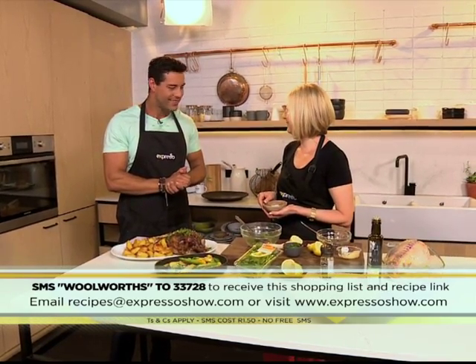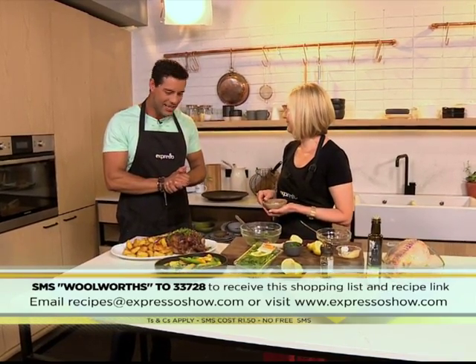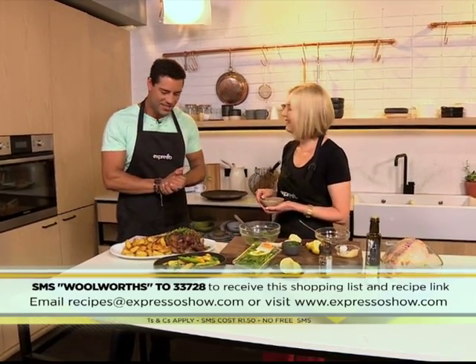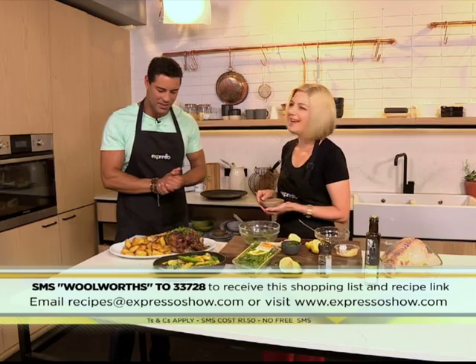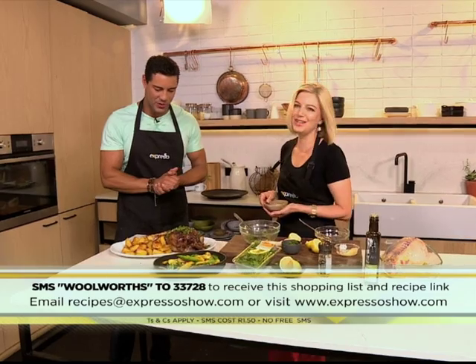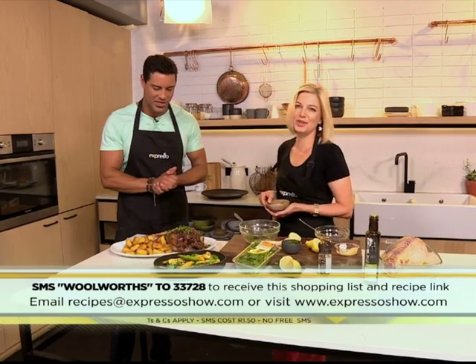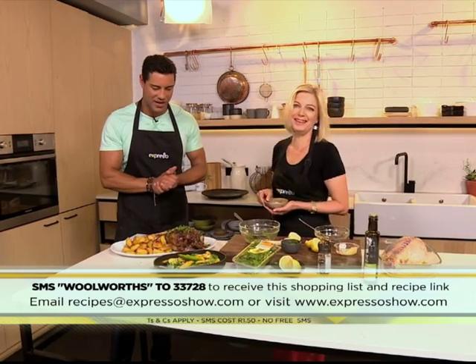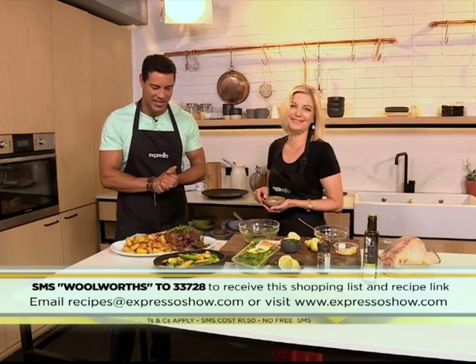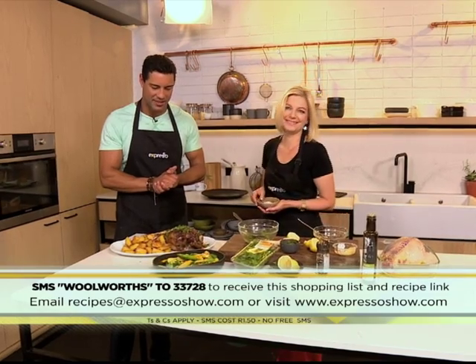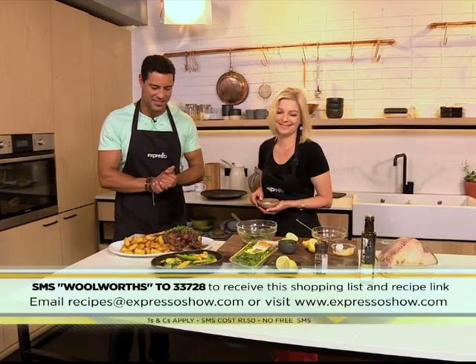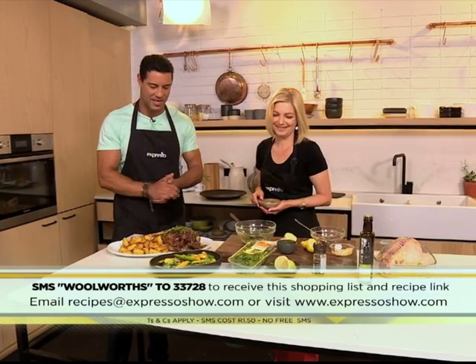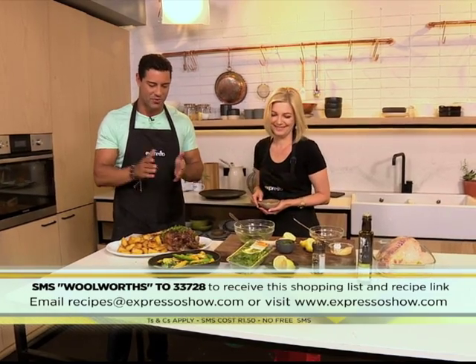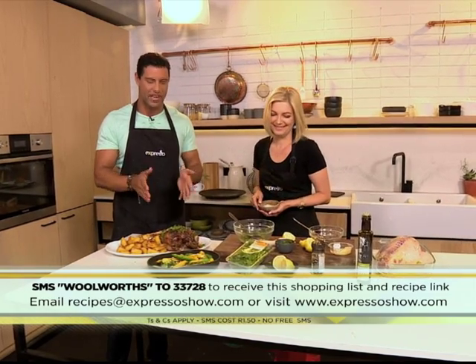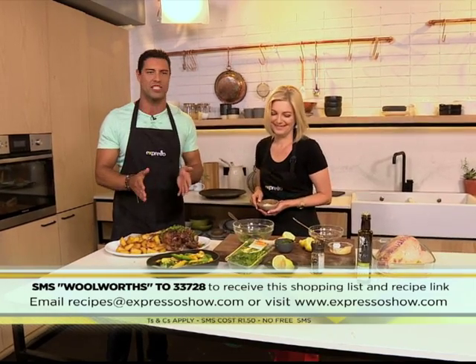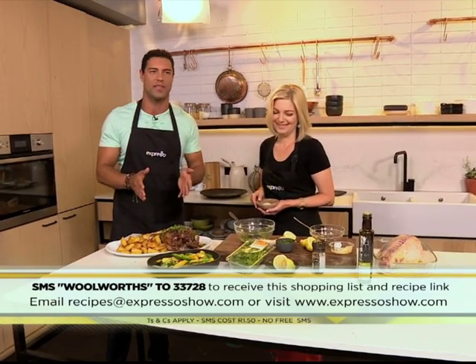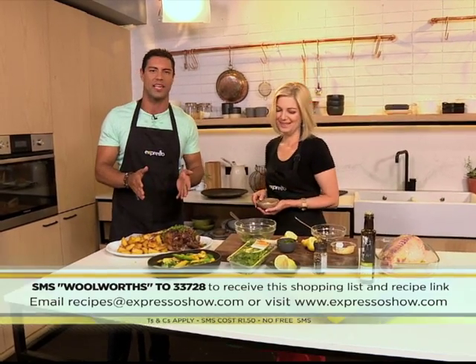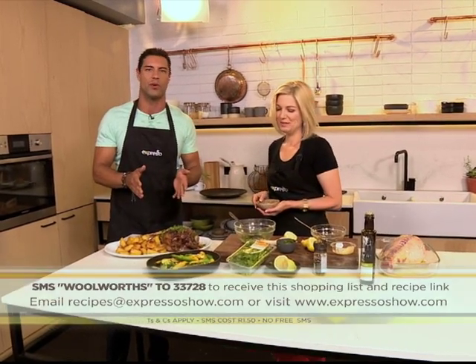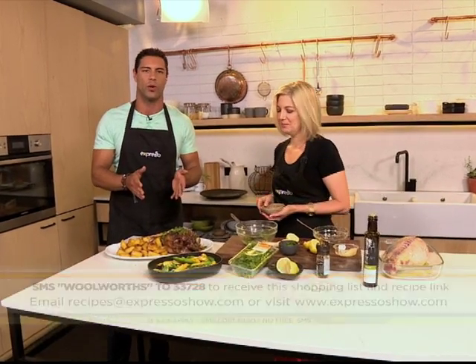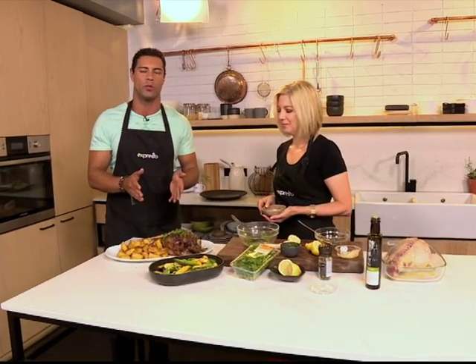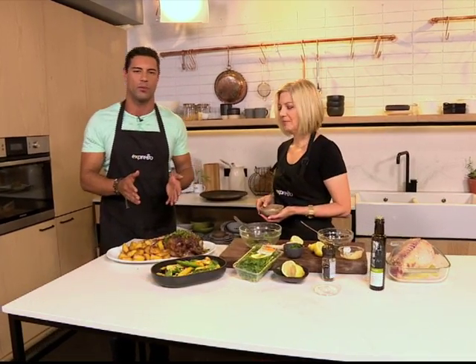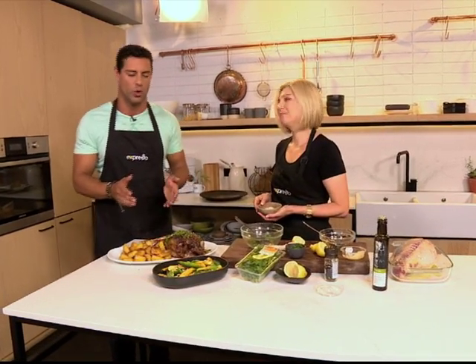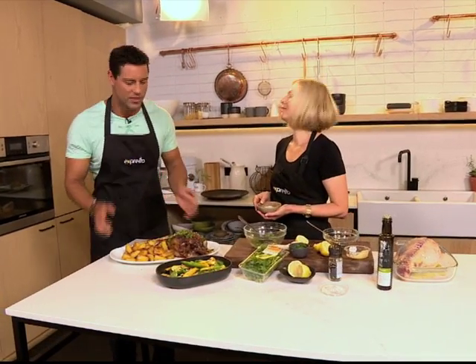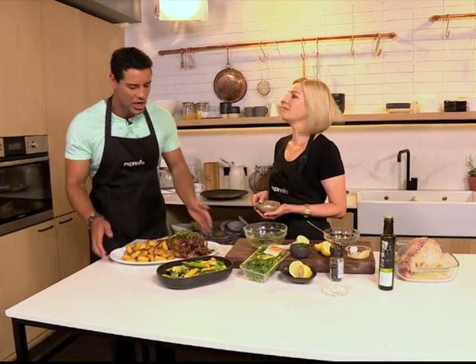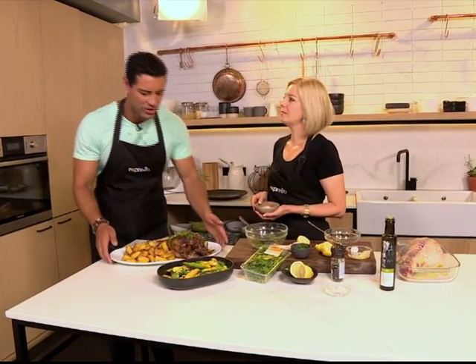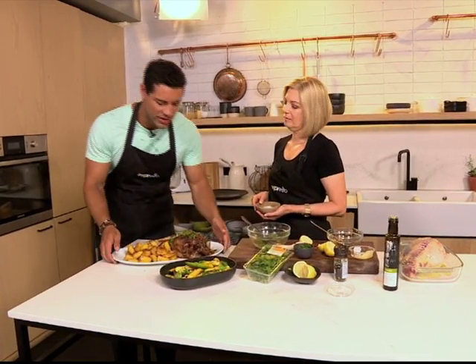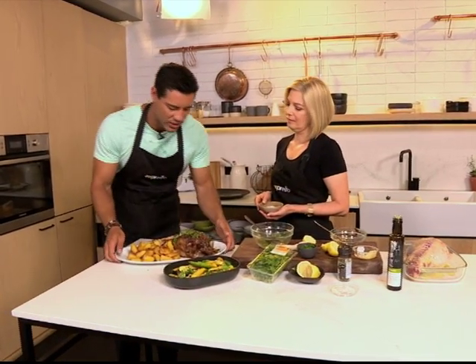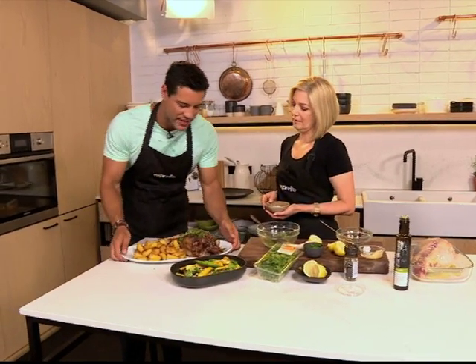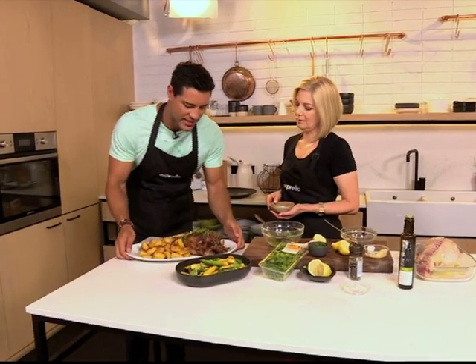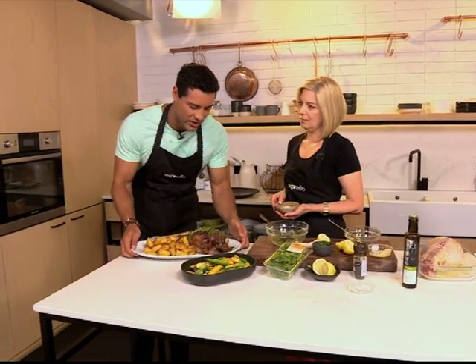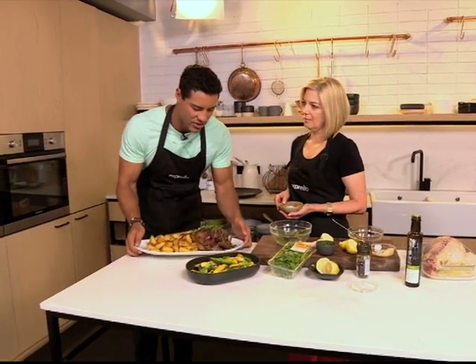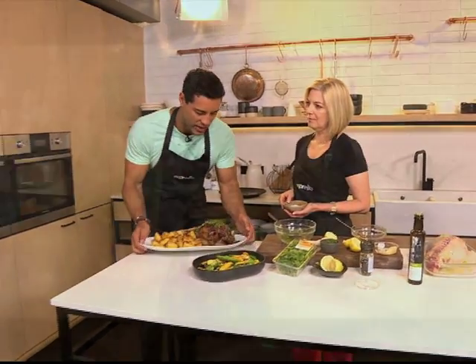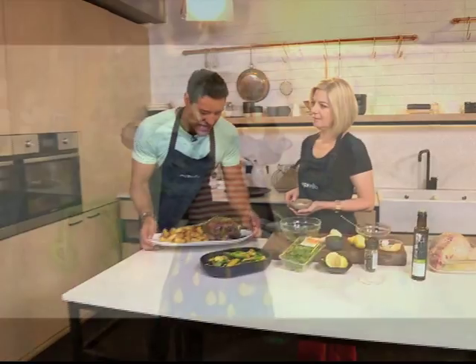Thank you so much for sharing — this is a brilliant recipe. That keyword one more time: Woolworths to 33728.